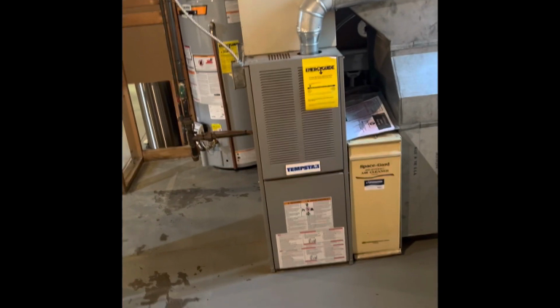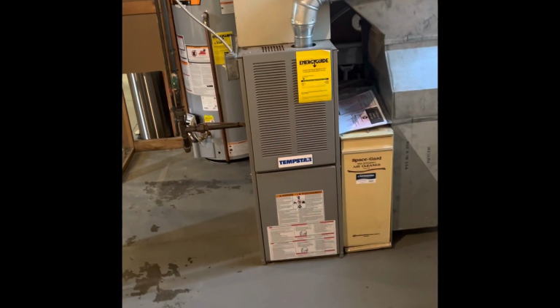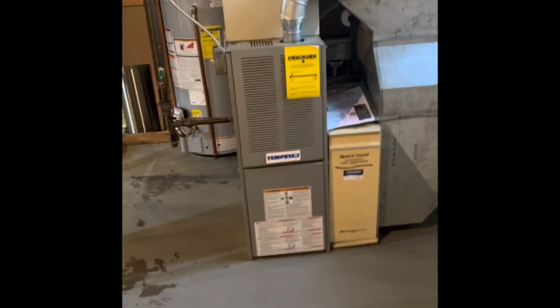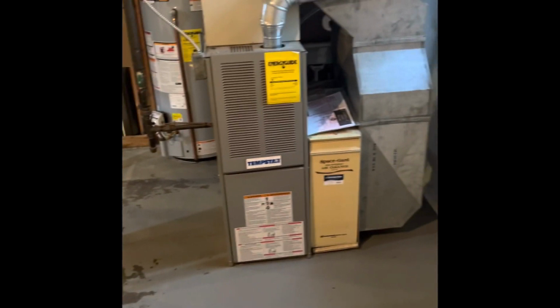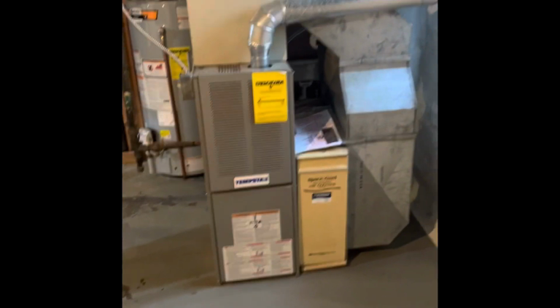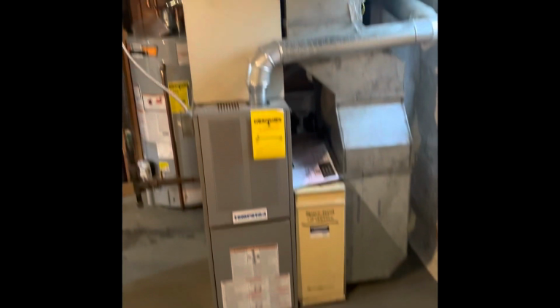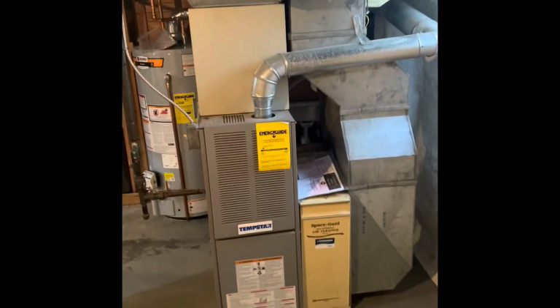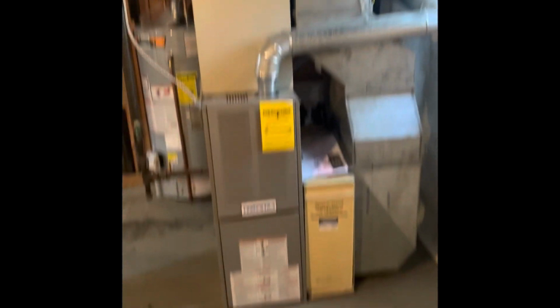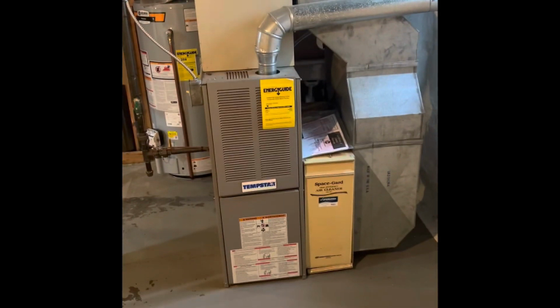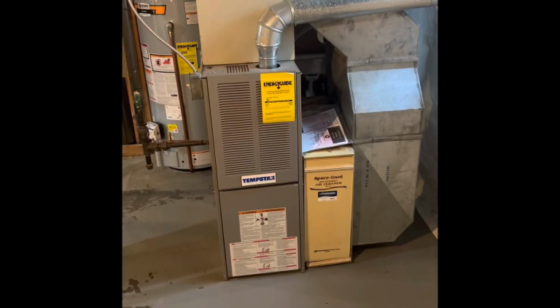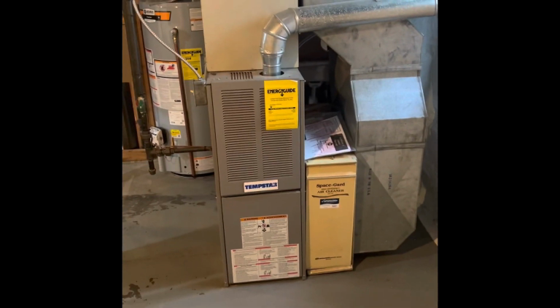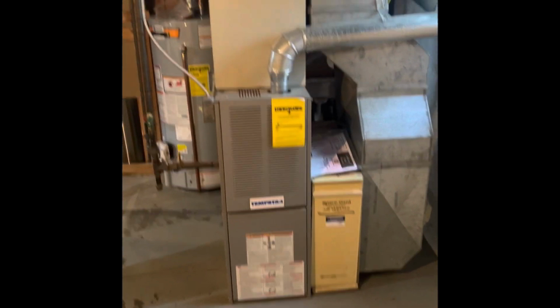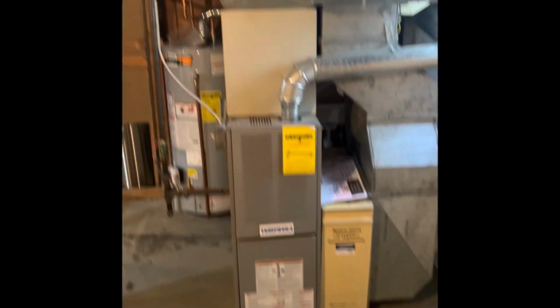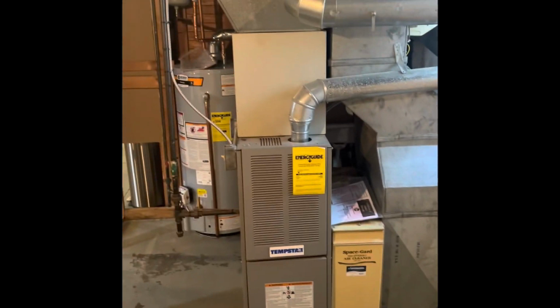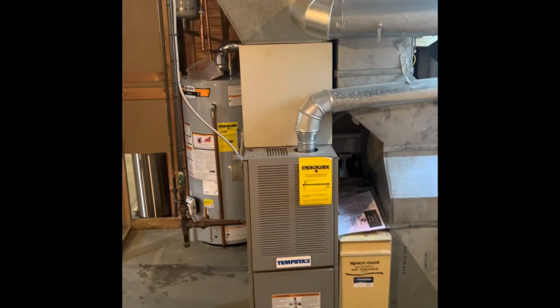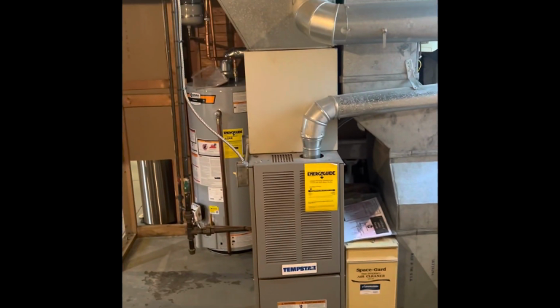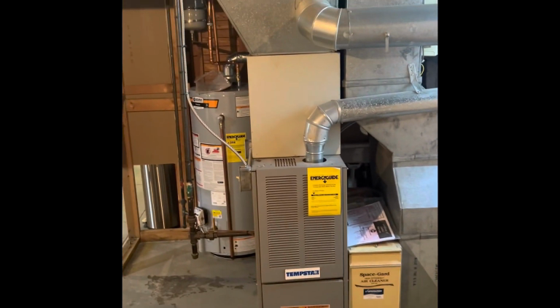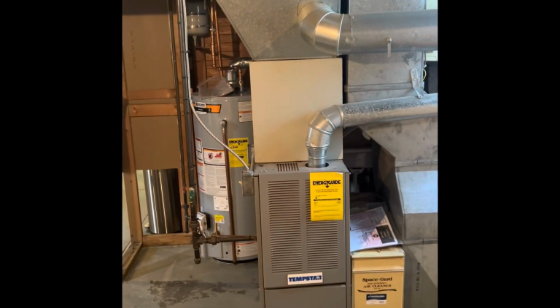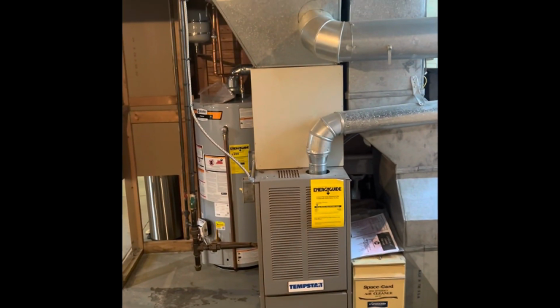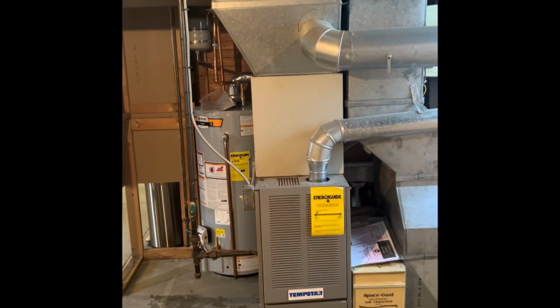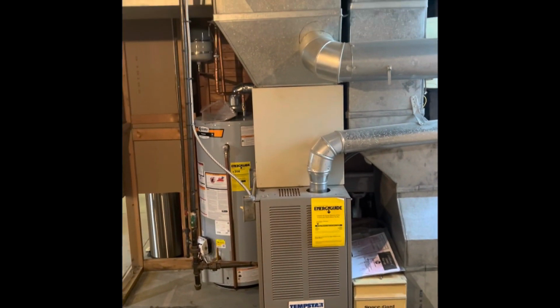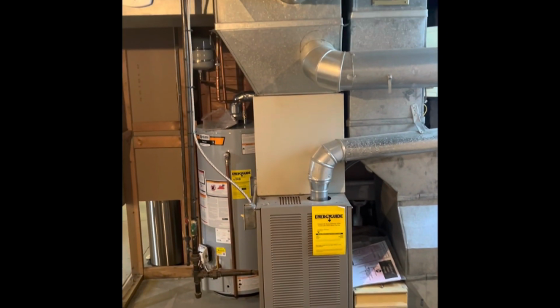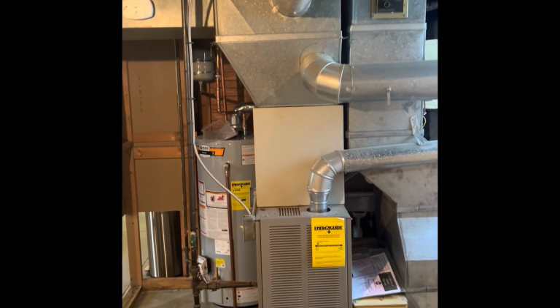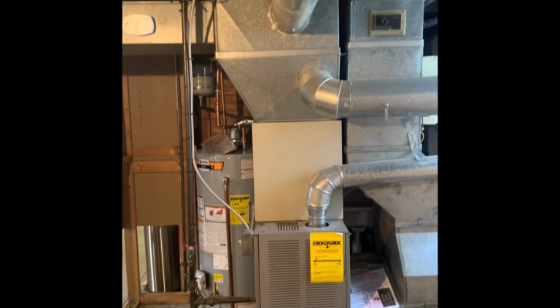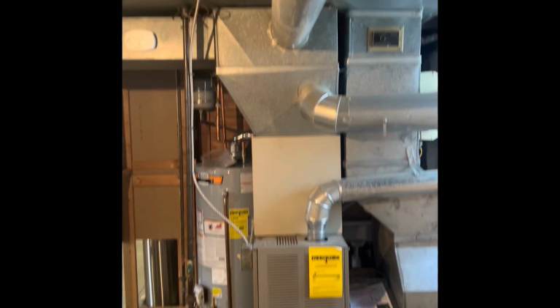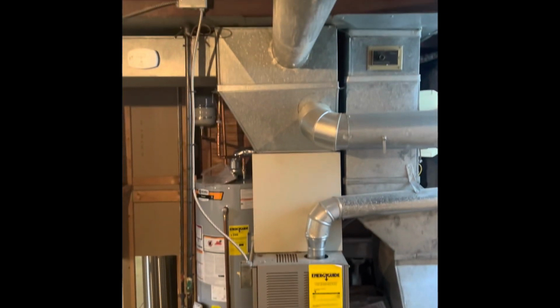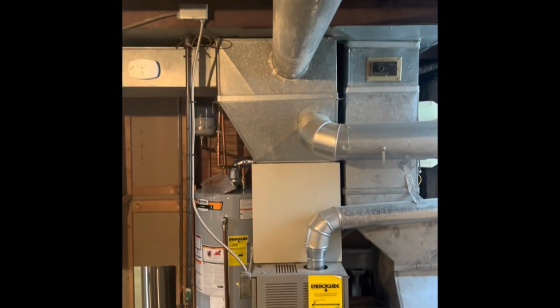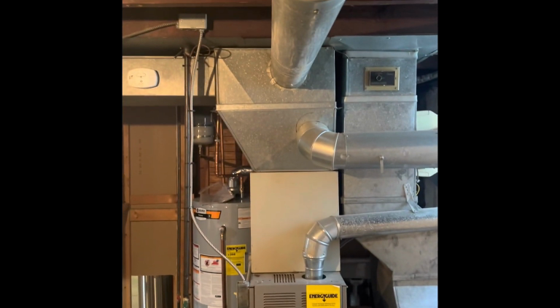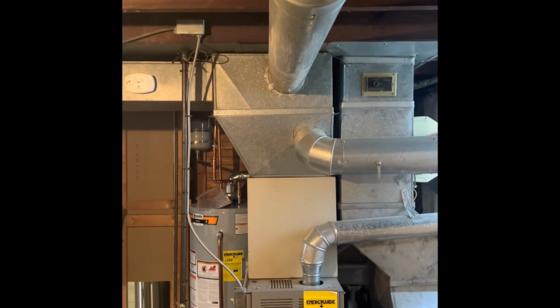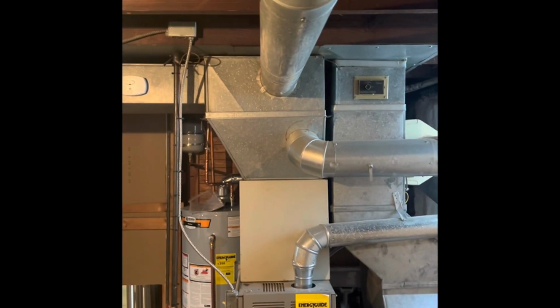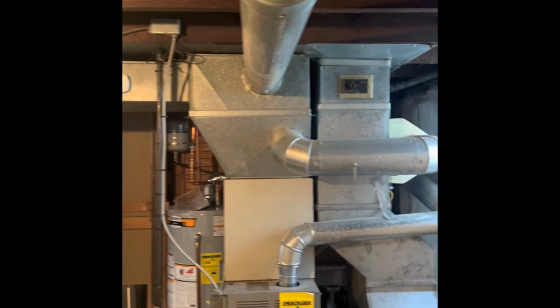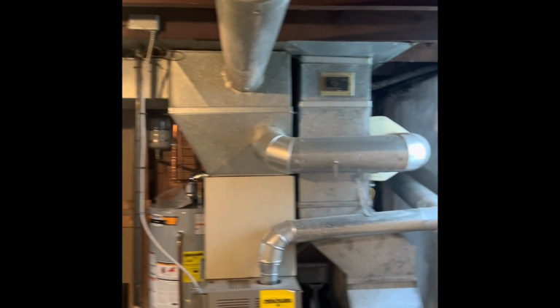Whenever we do a new system here, we'll put our new furnace on the 6-inch base, new coil on top of that, and rebuild up into the existing plenum.